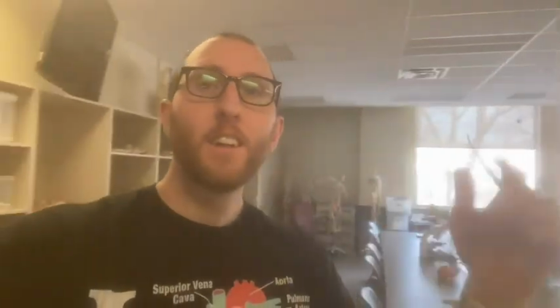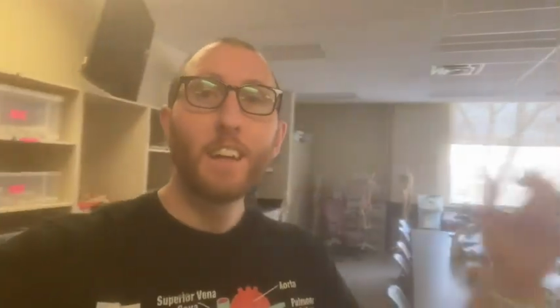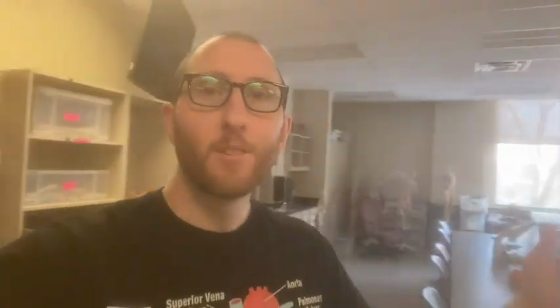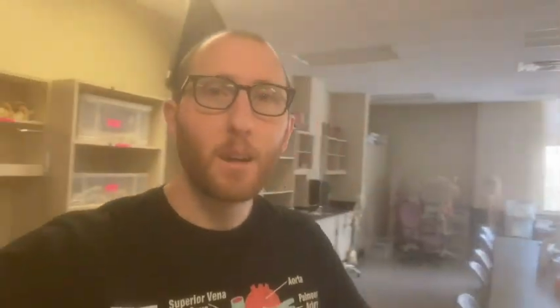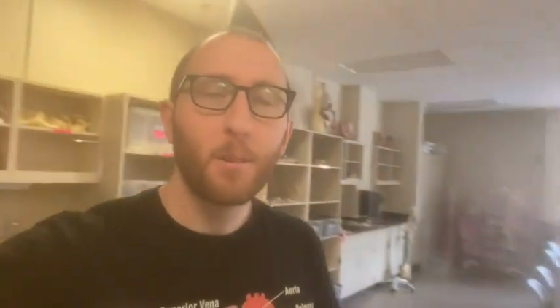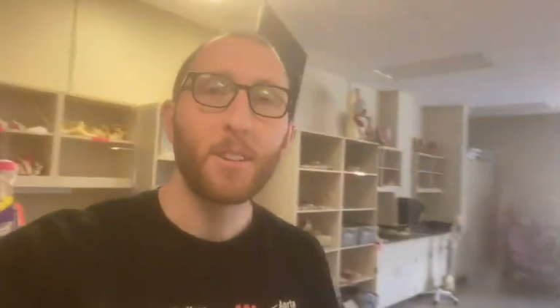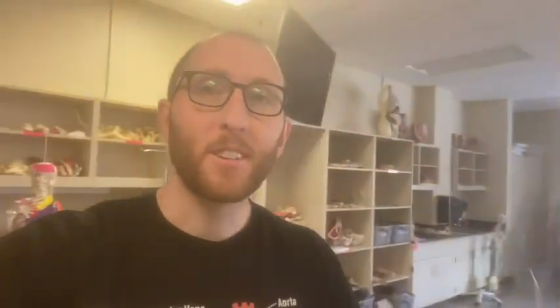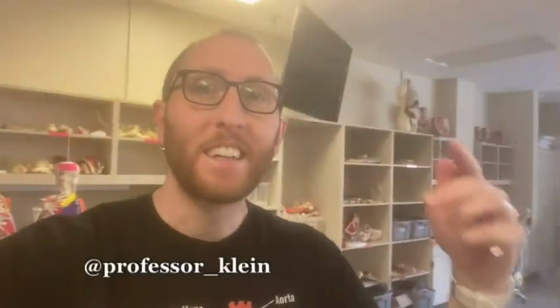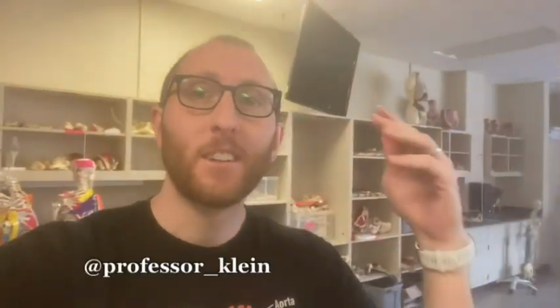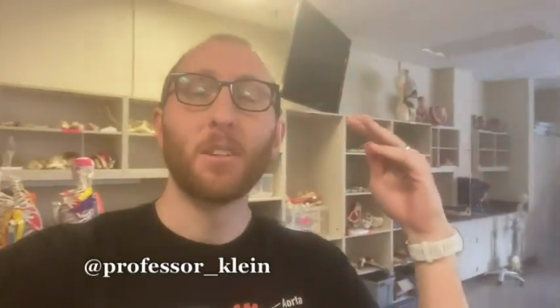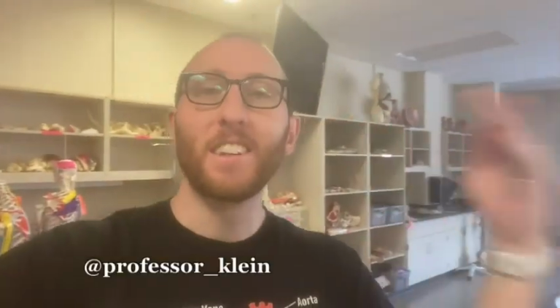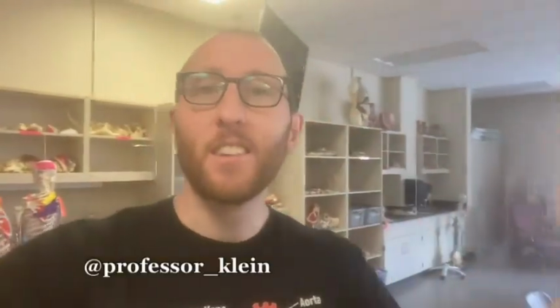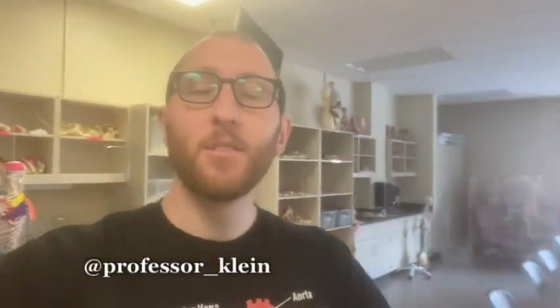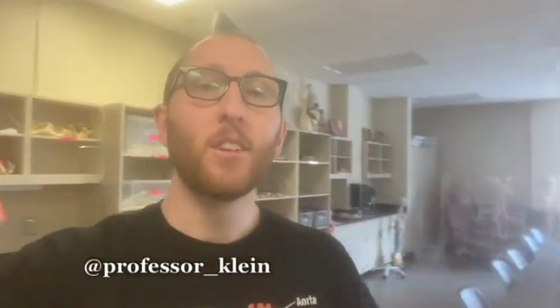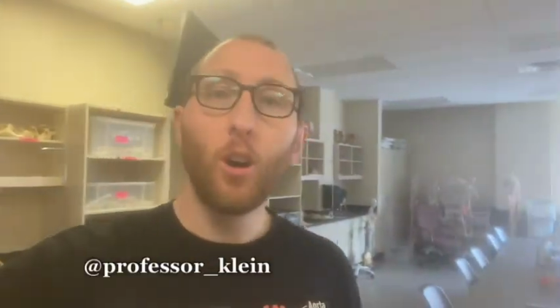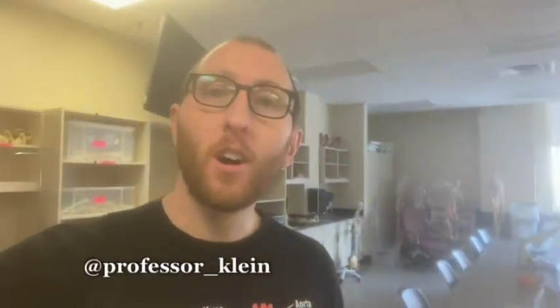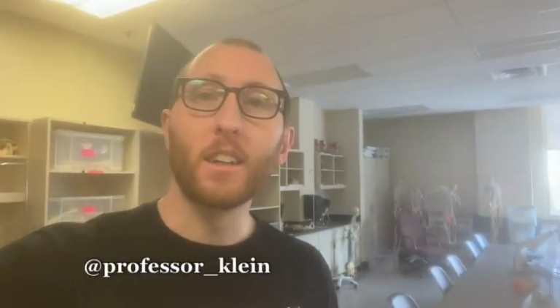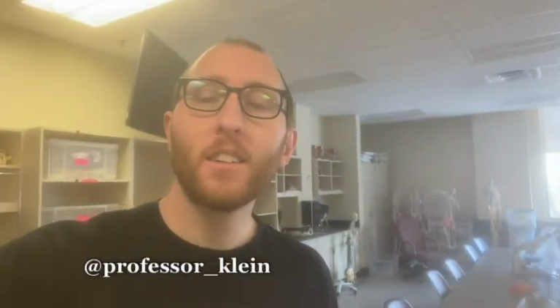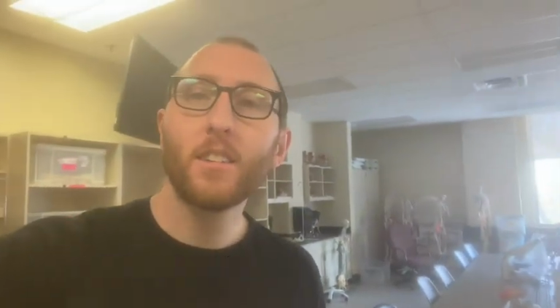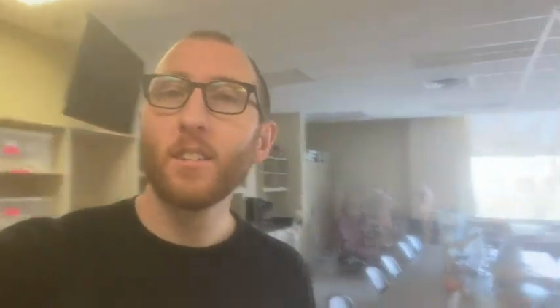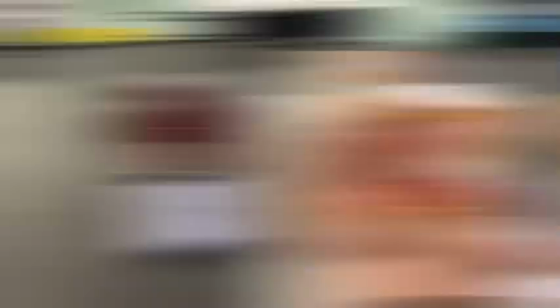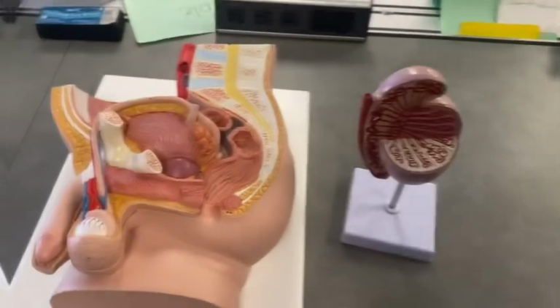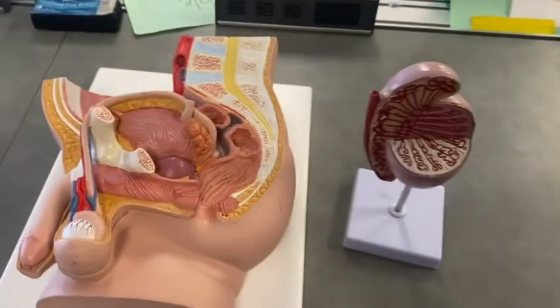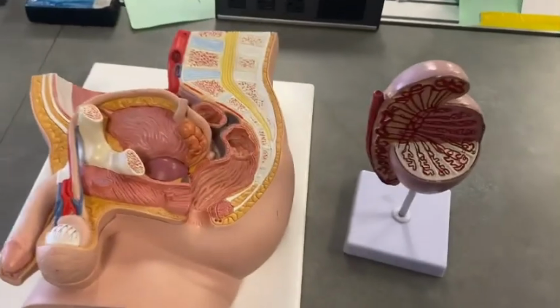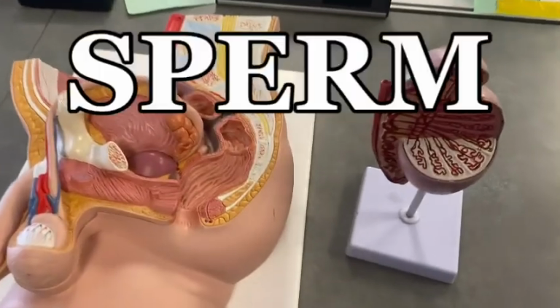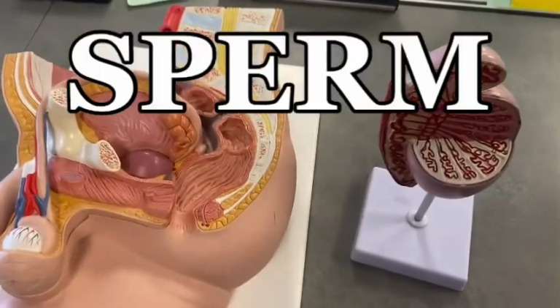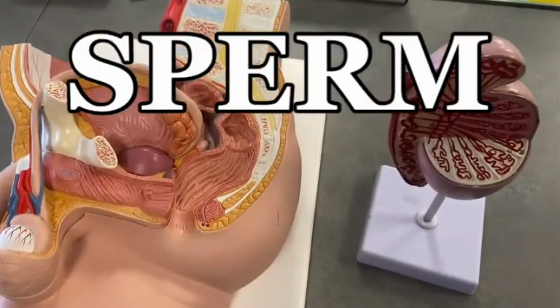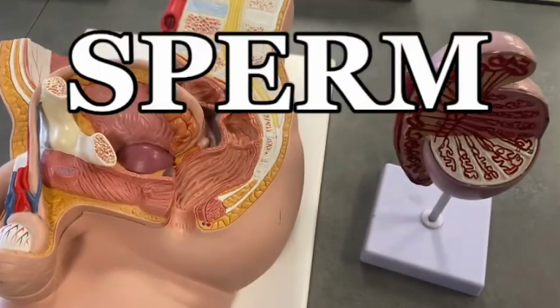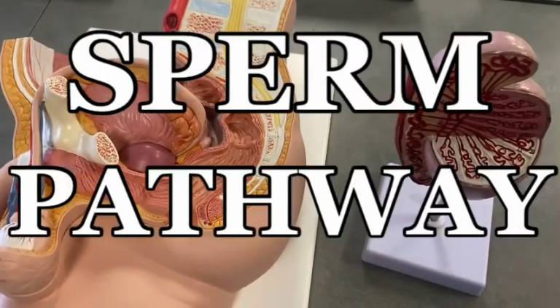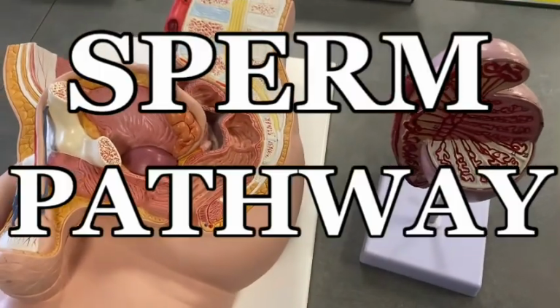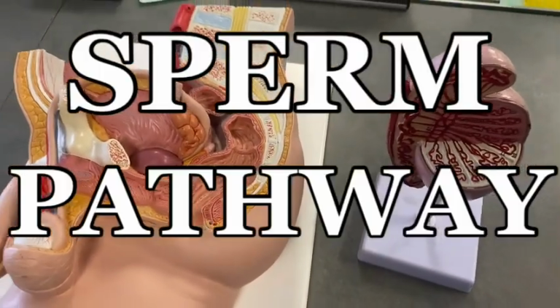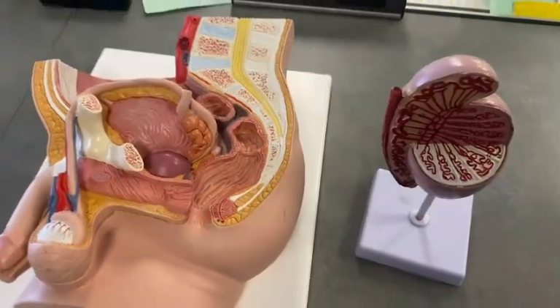Hey everybody, Professor Klein here to bring you another video on the sperm pathway.